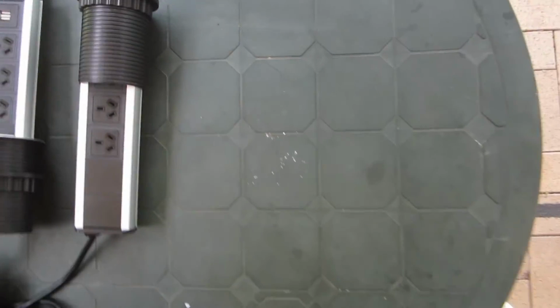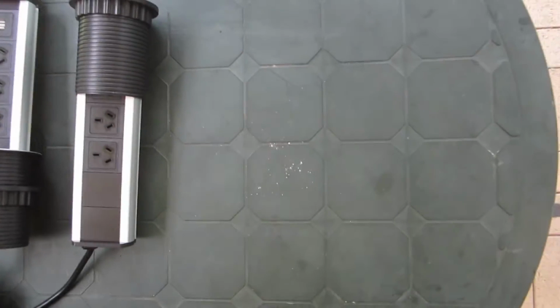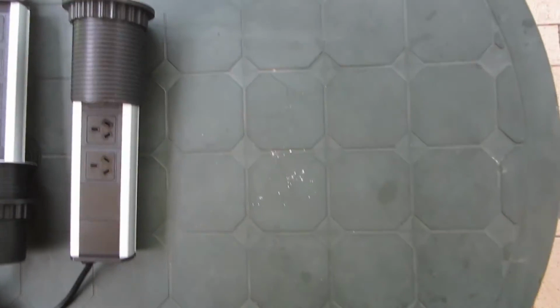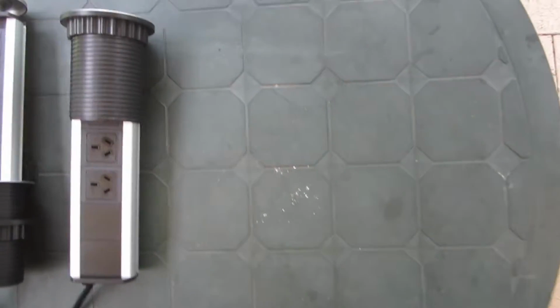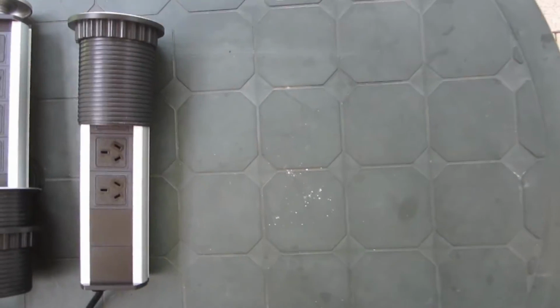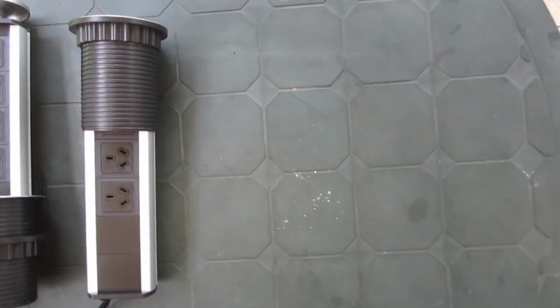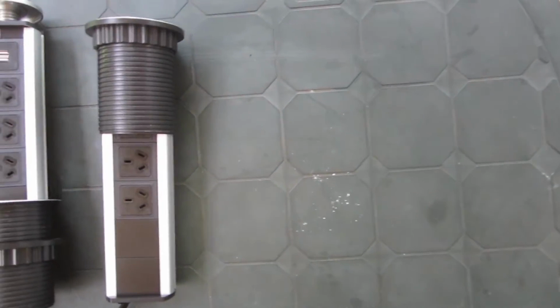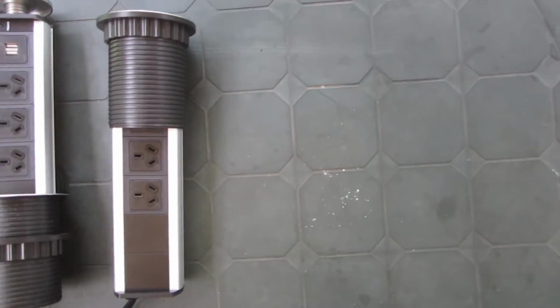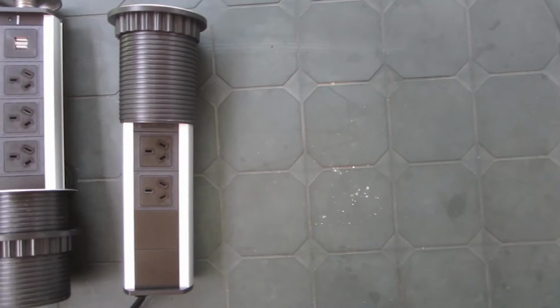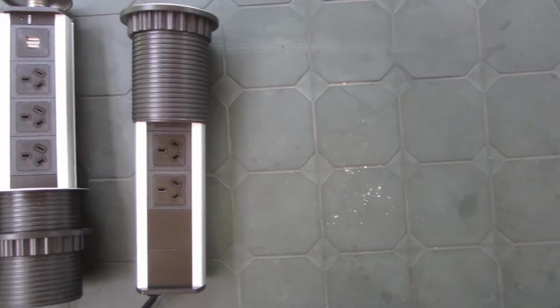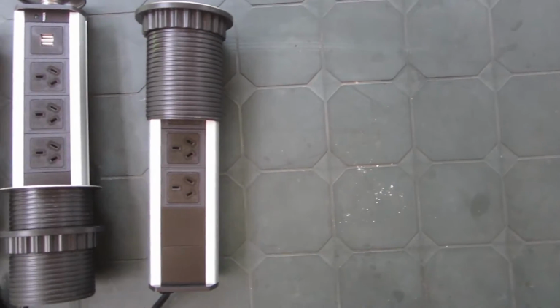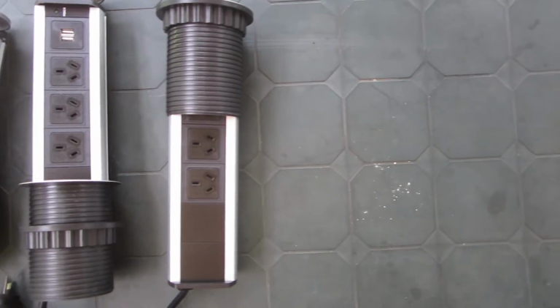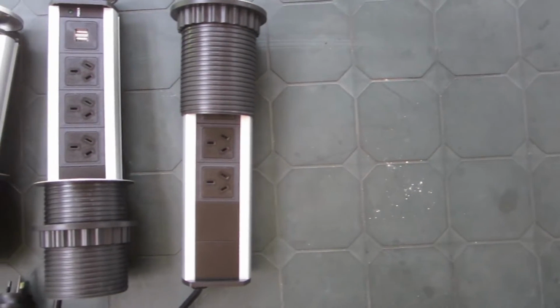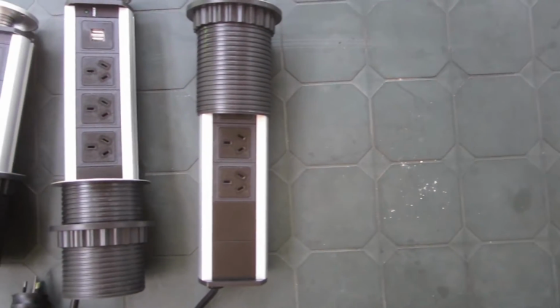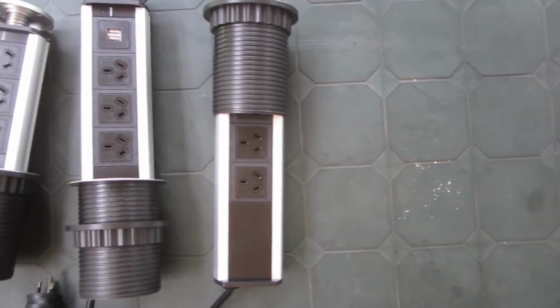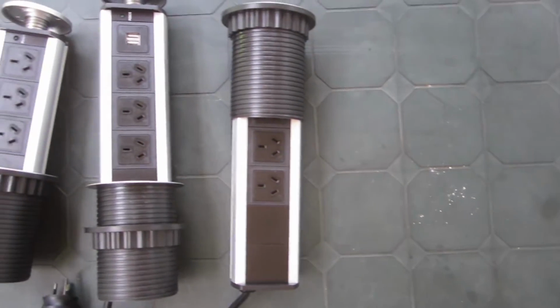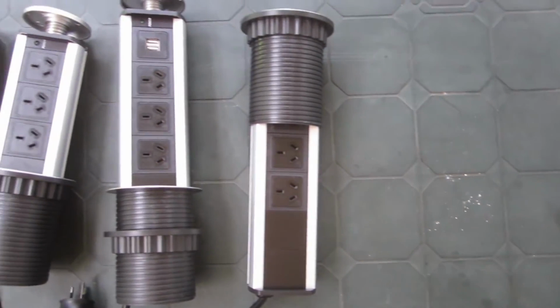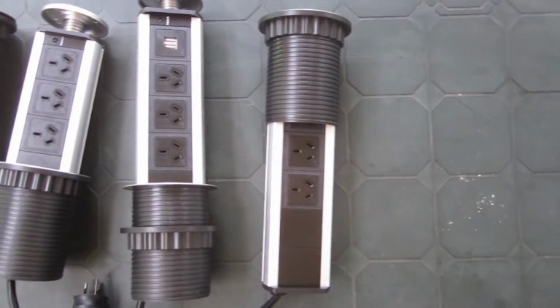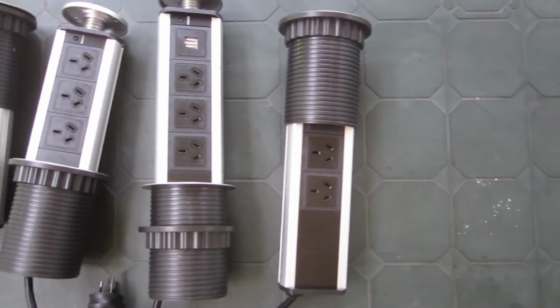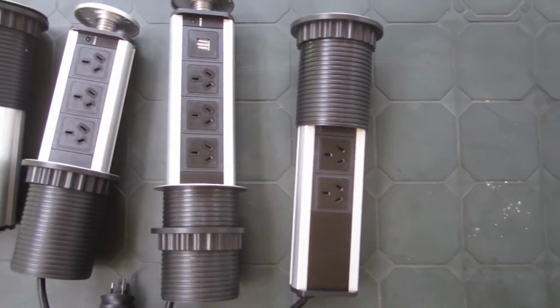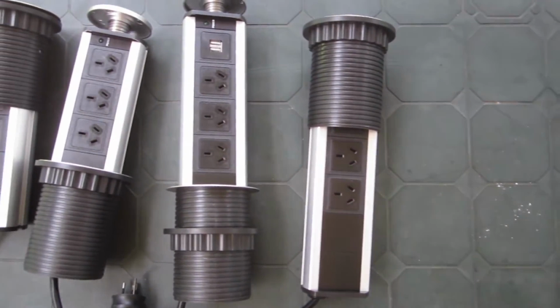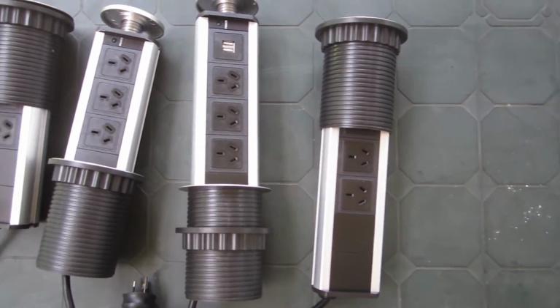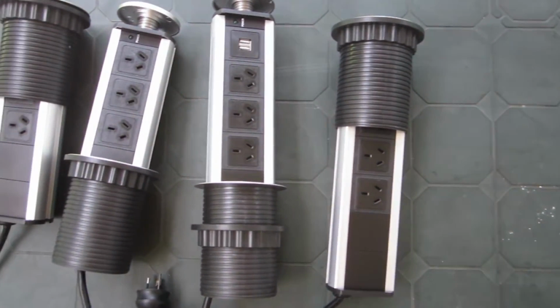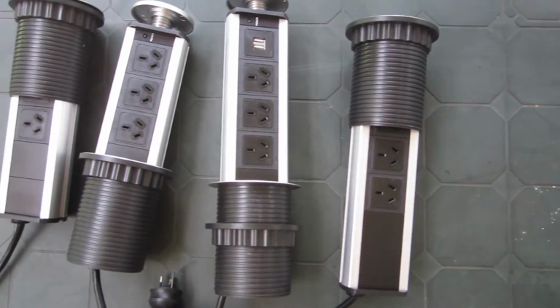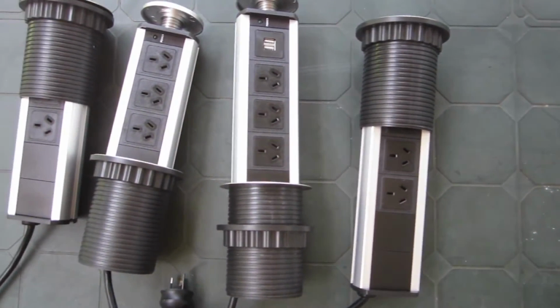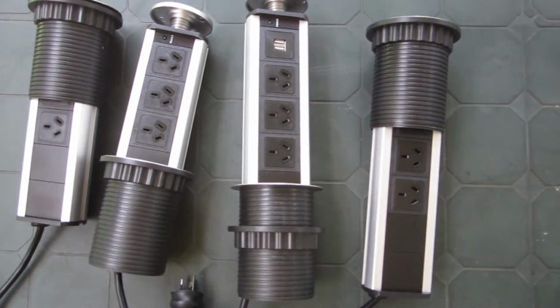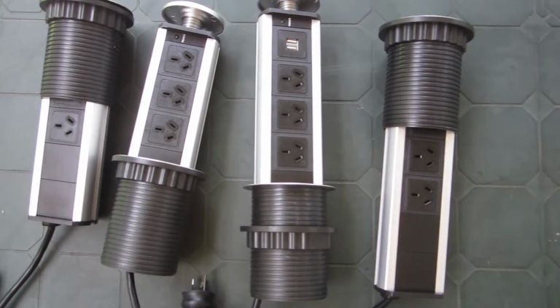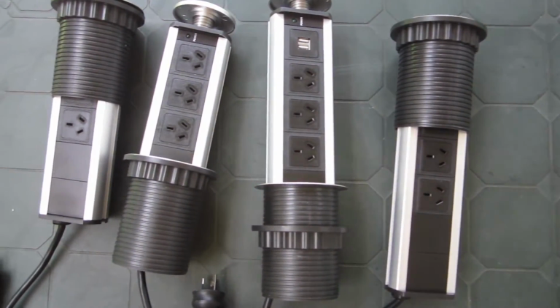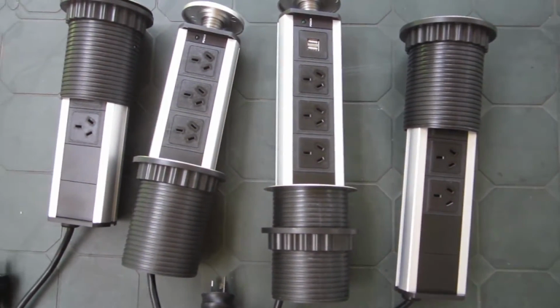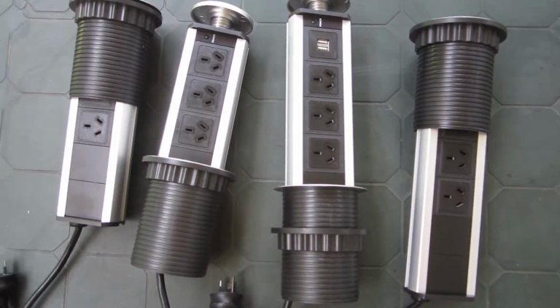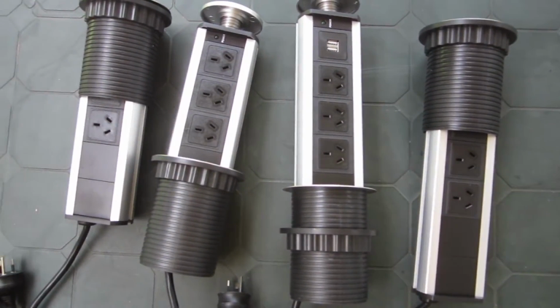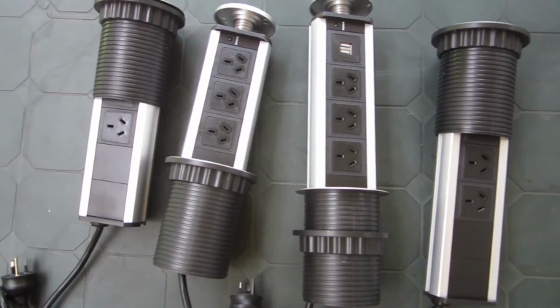These were a great buy, and each one was just $31.50 Australian, and I got them from eBay.